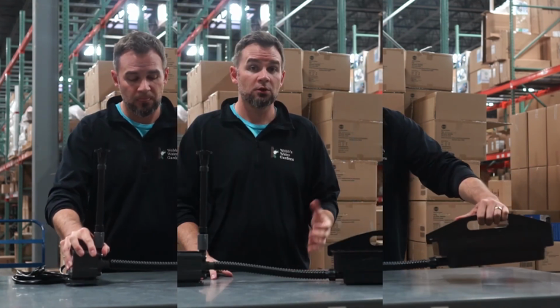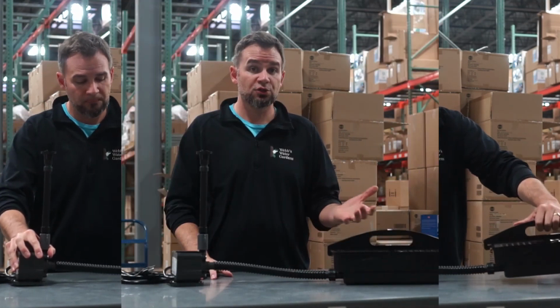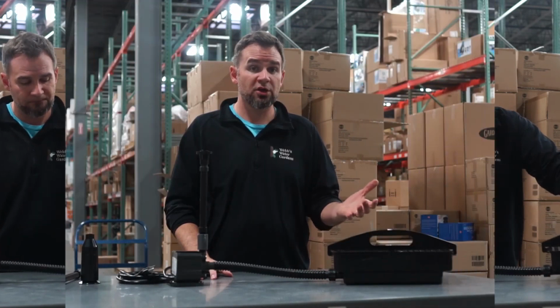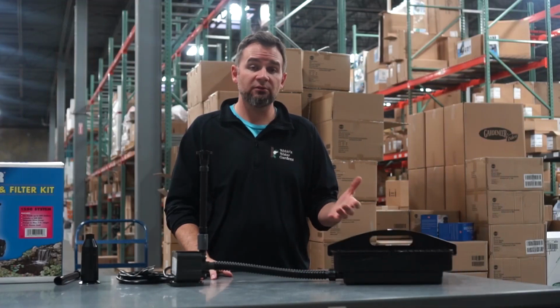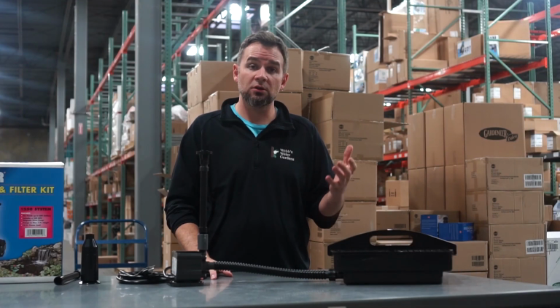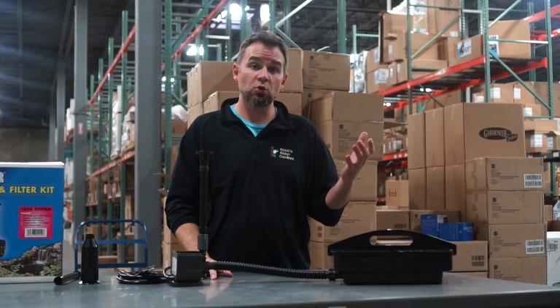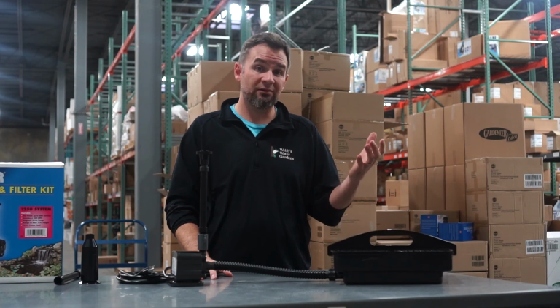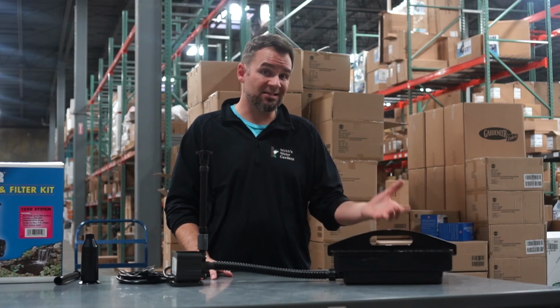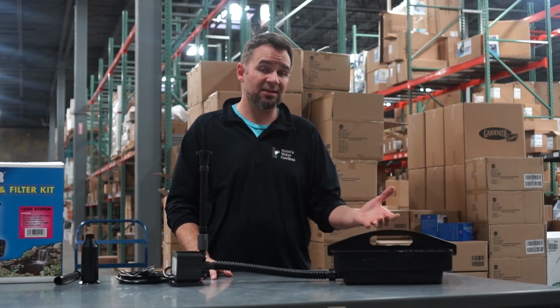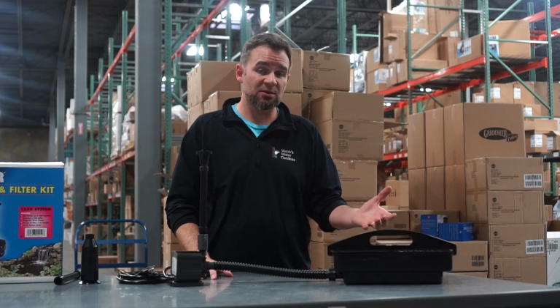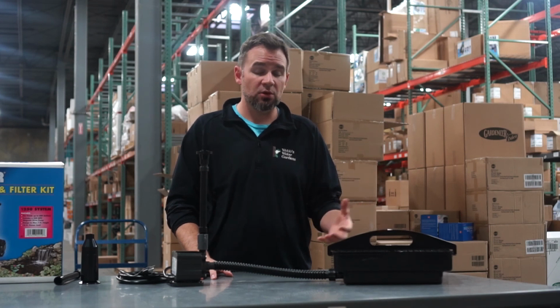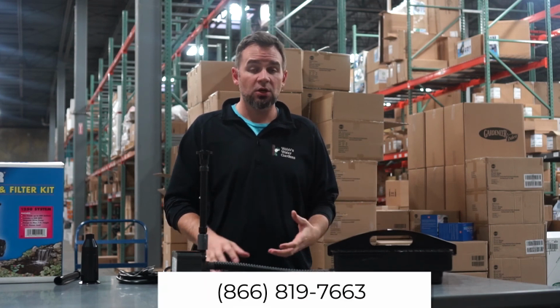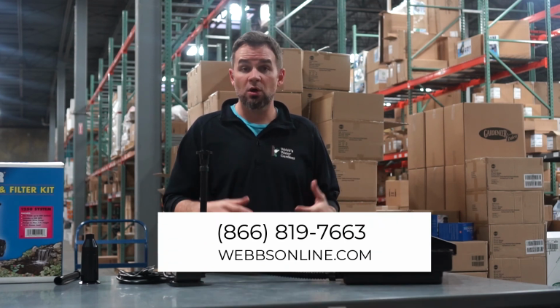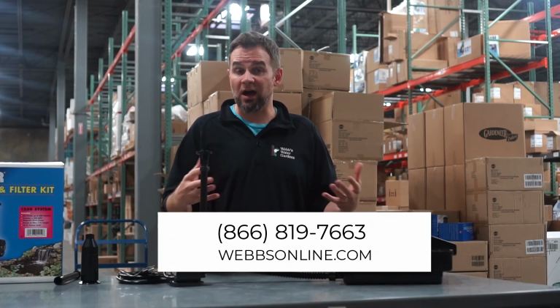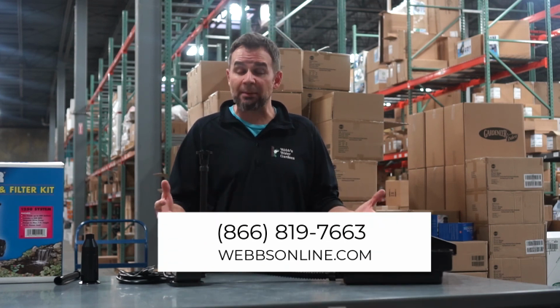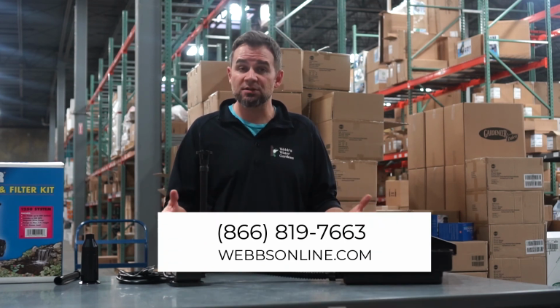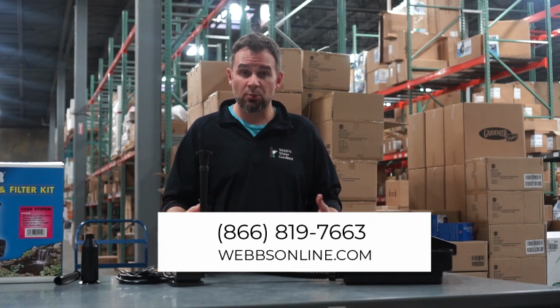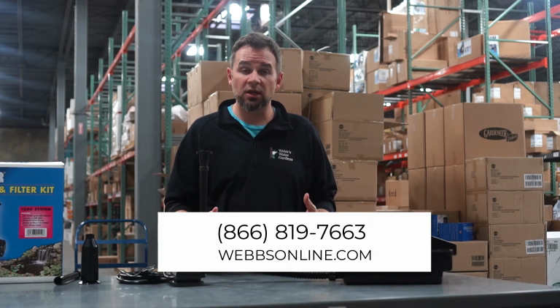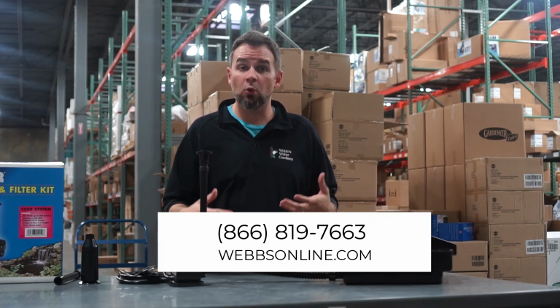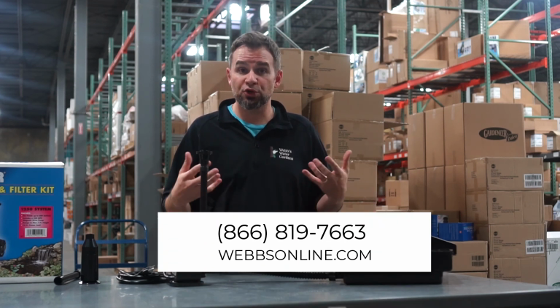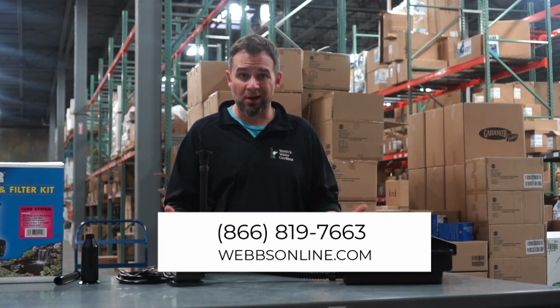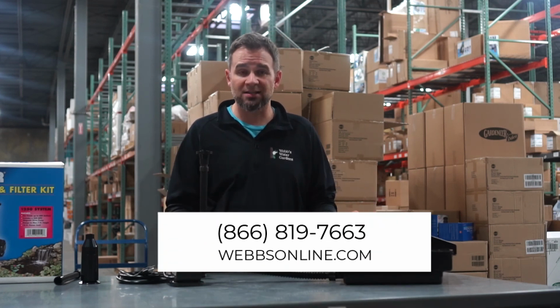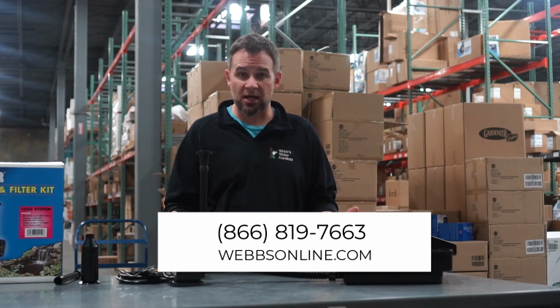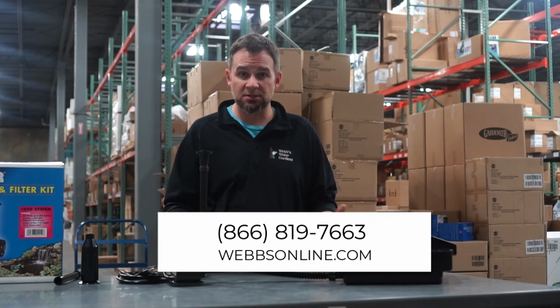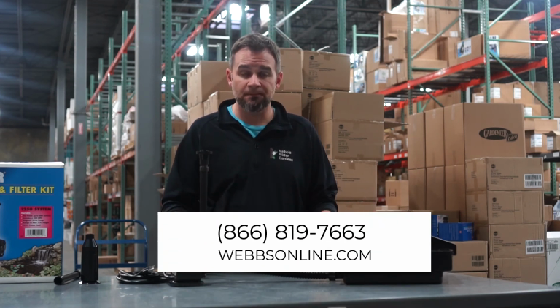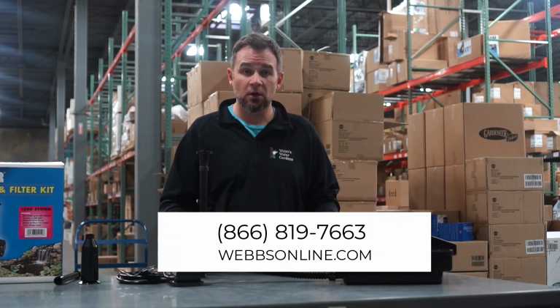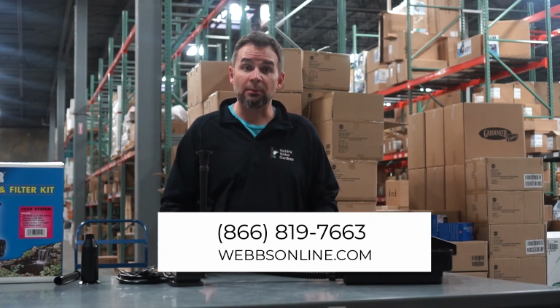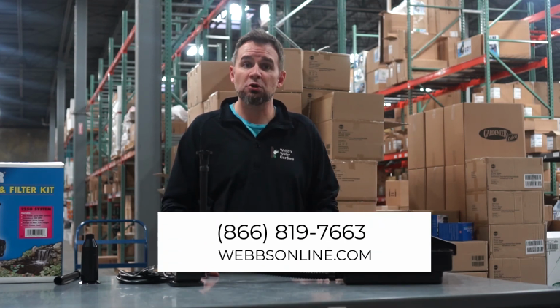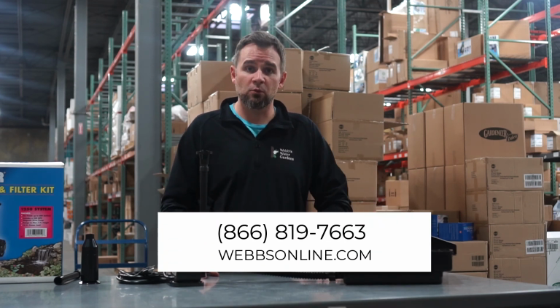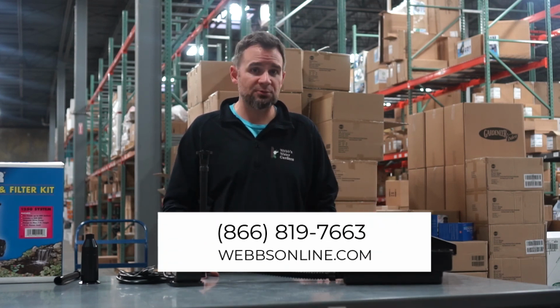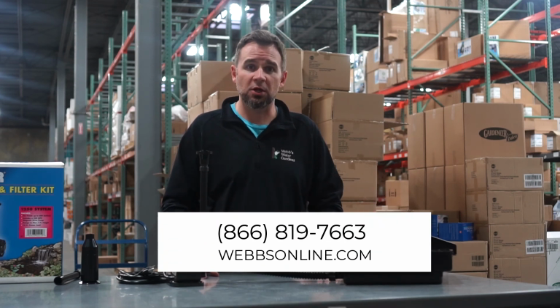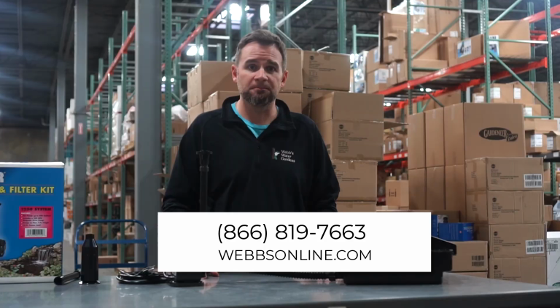So there you have it — you have a tech tip and options depending on your pond size. I'm Joe from WebZoneLine.